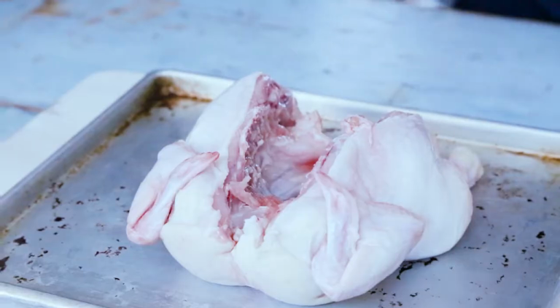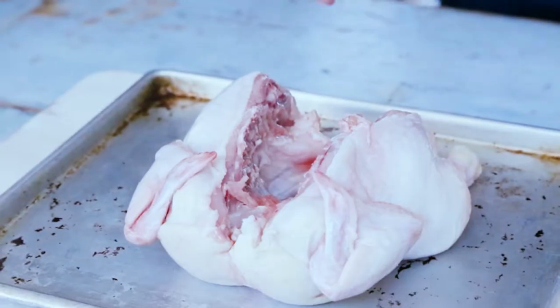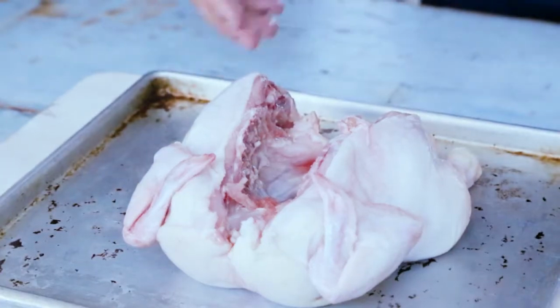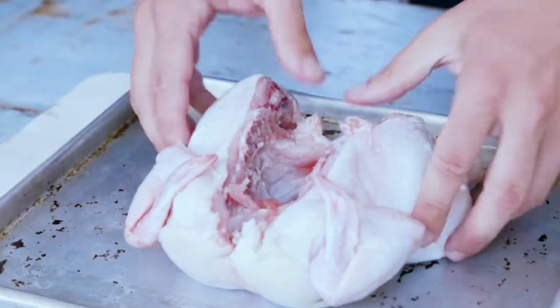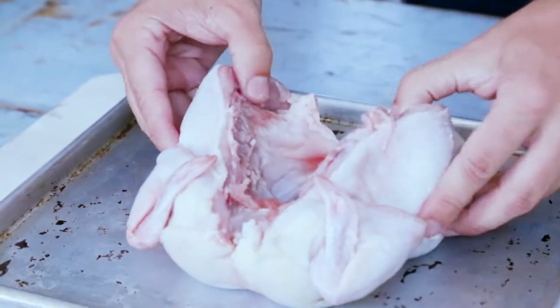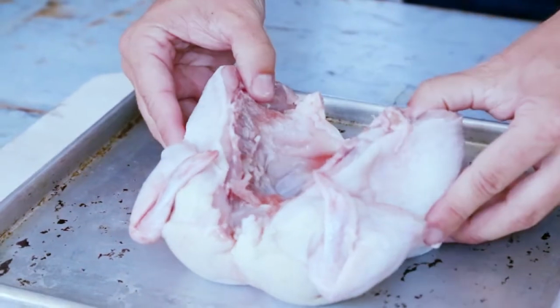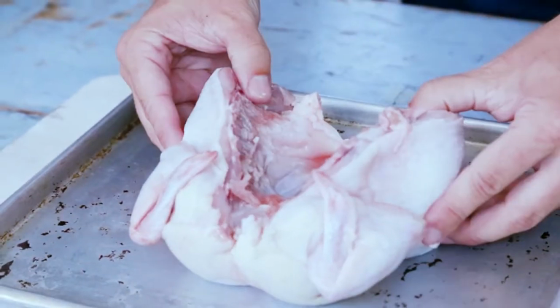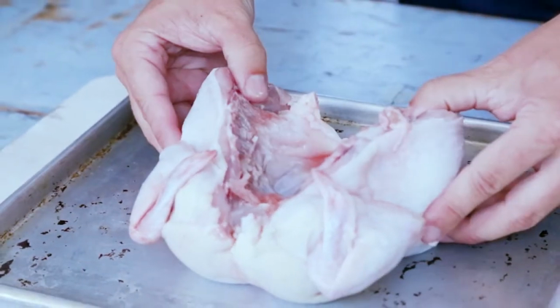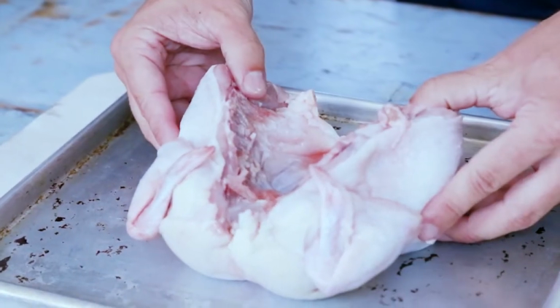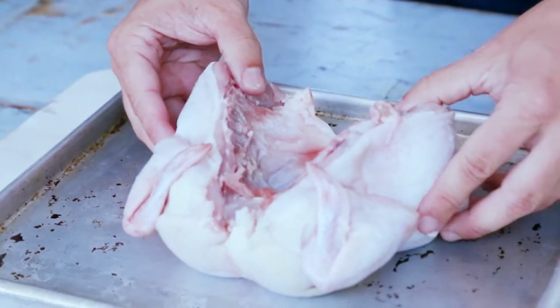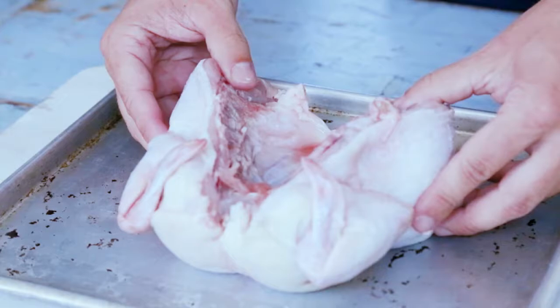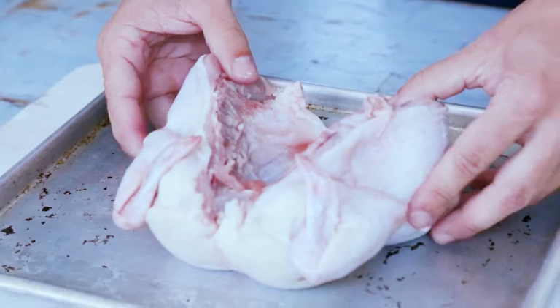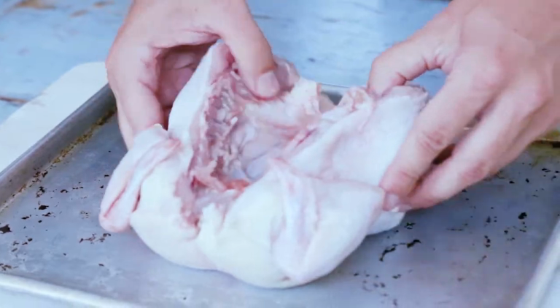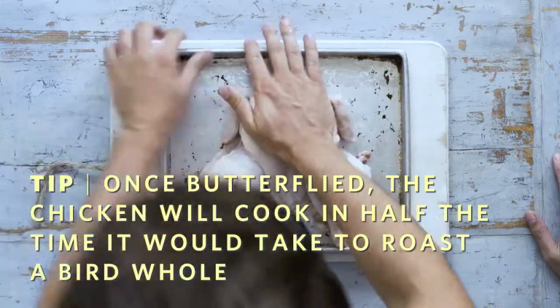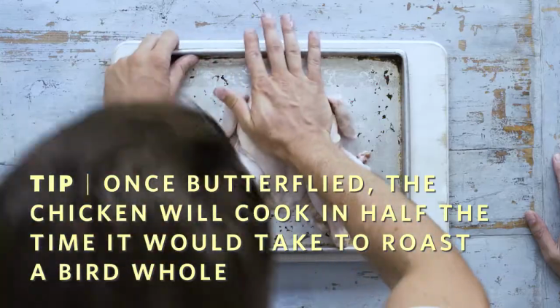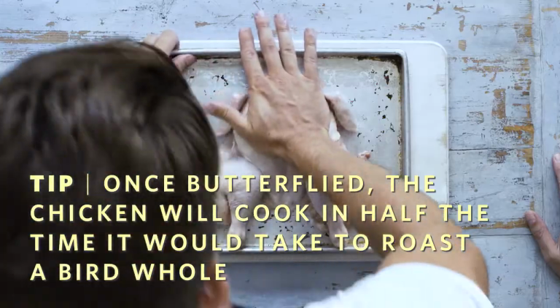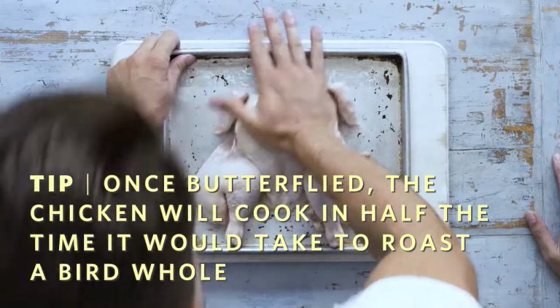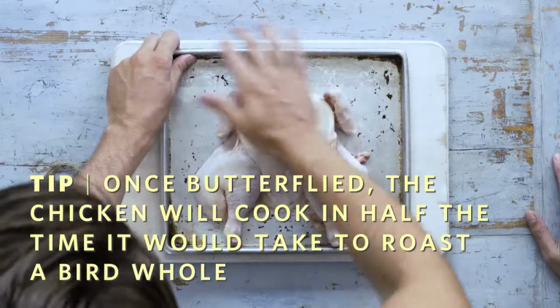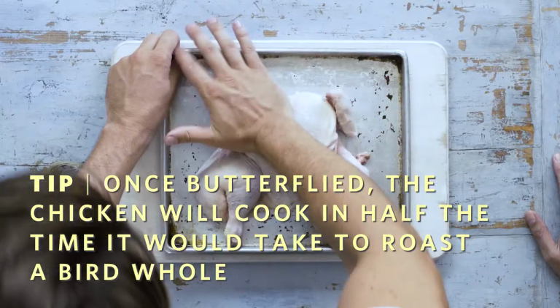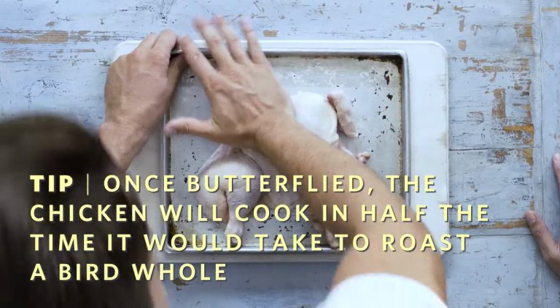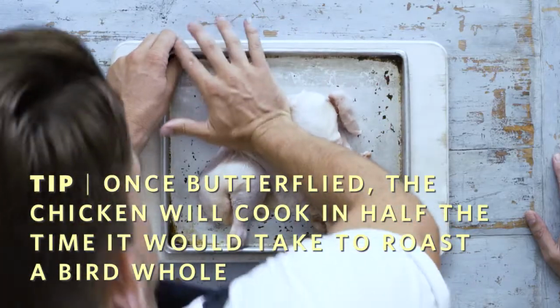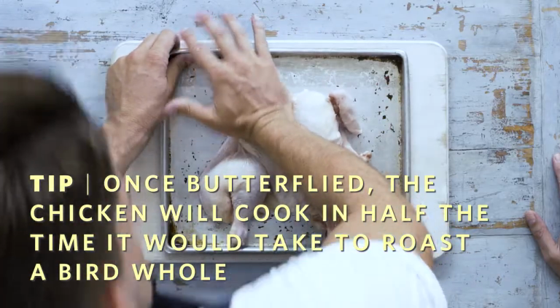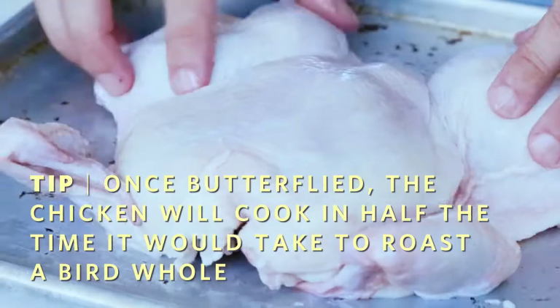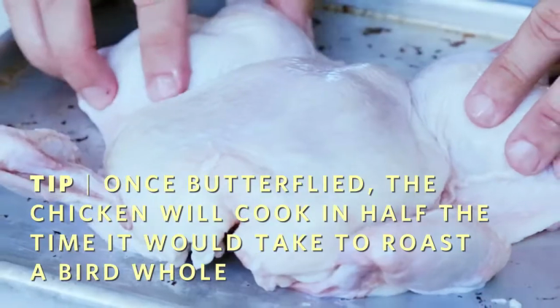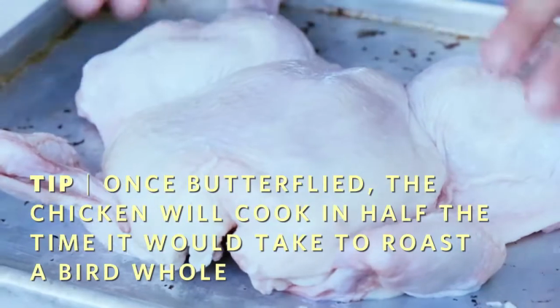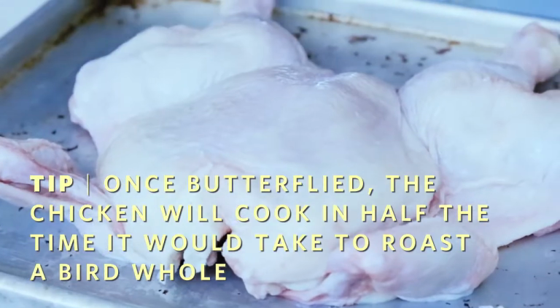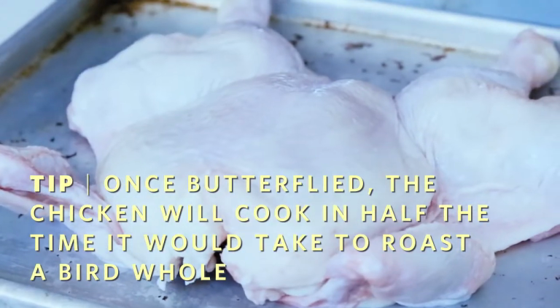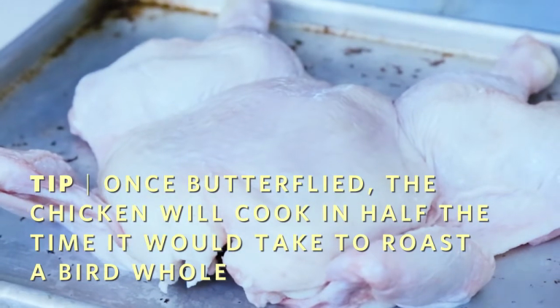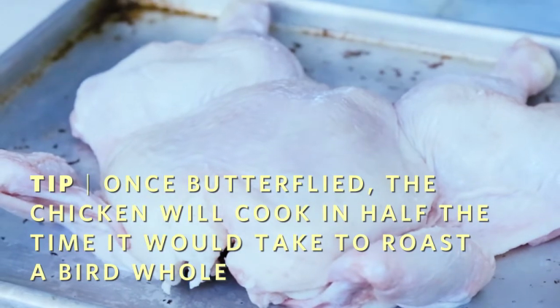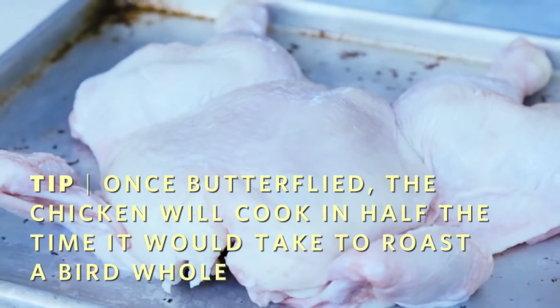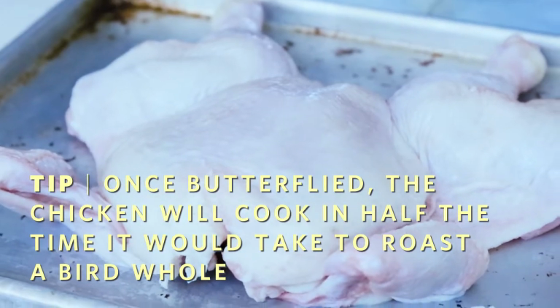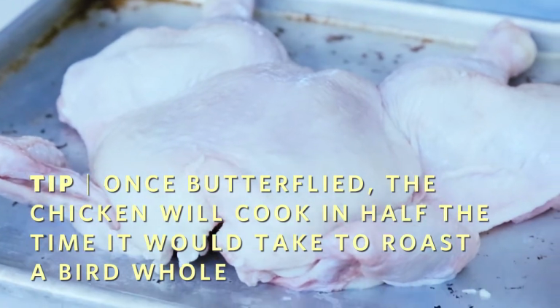Once we've removed the backbone, just want to flip it over and apply some pressure to the breast. There we have it, perfectly spatchcocked chicken.